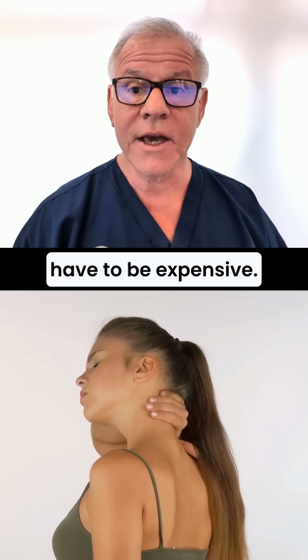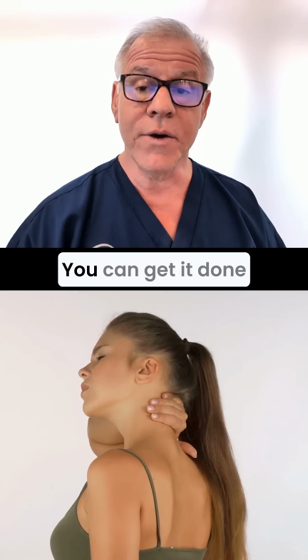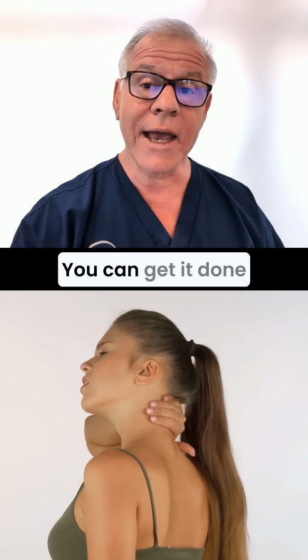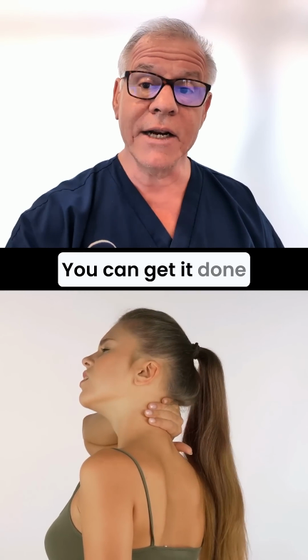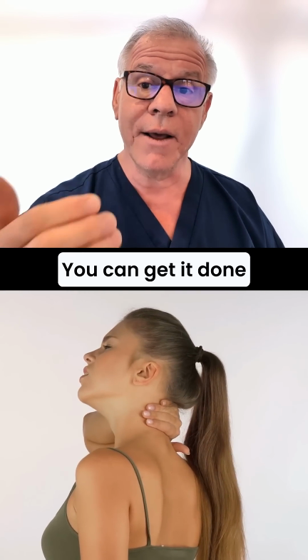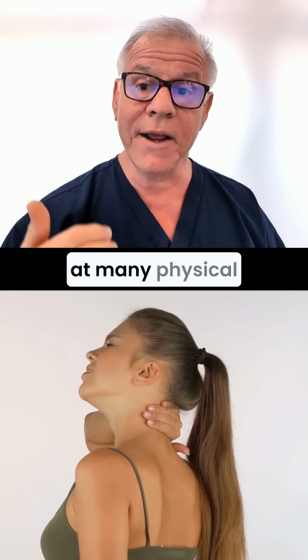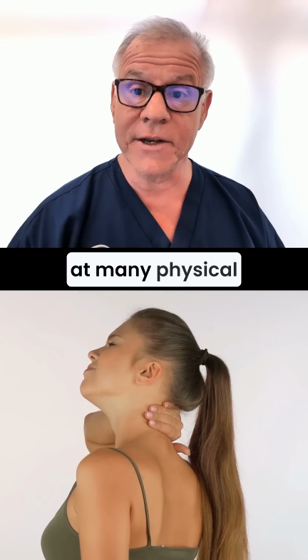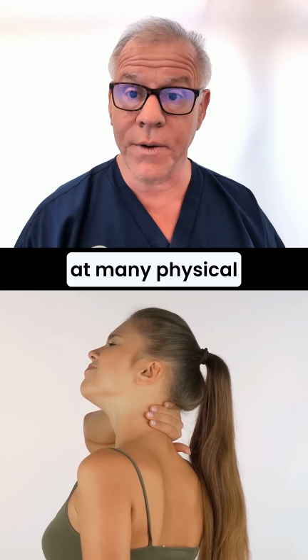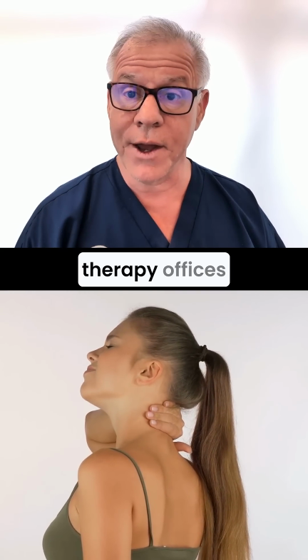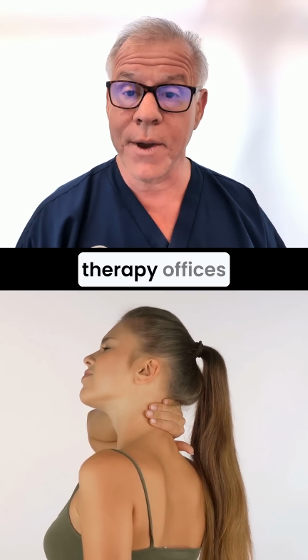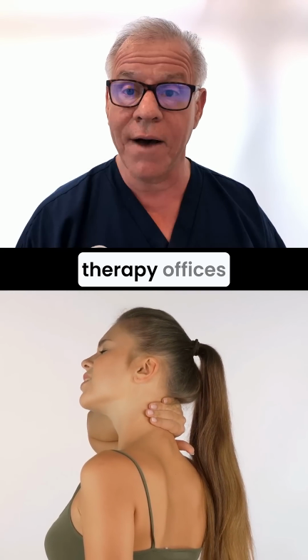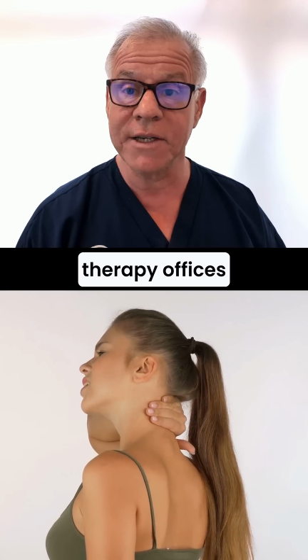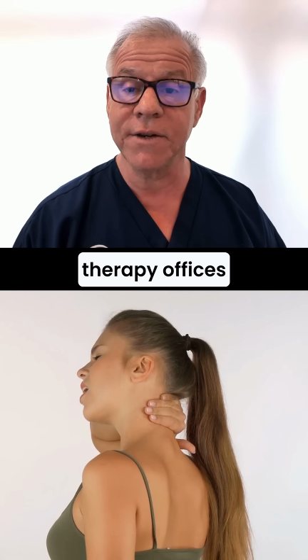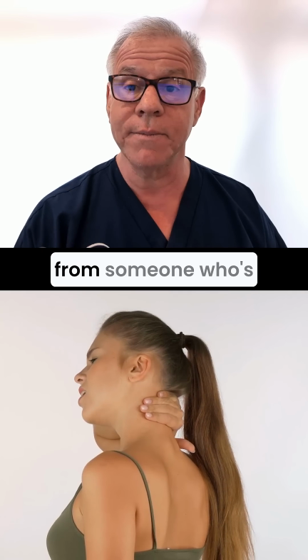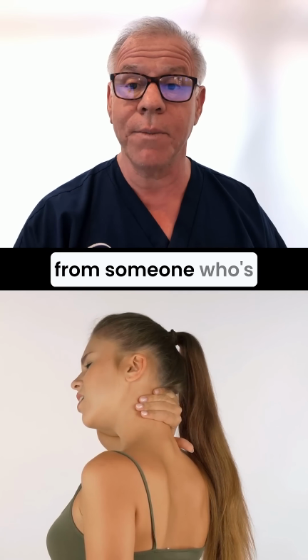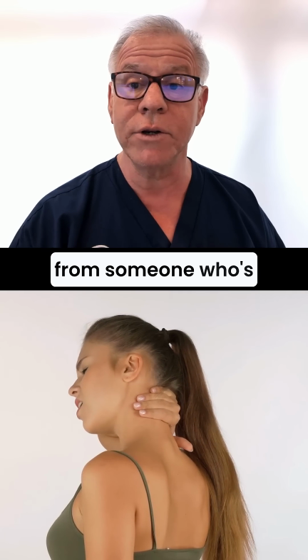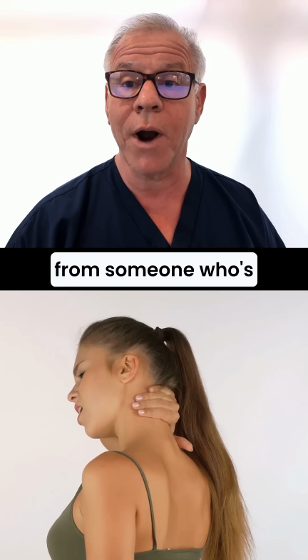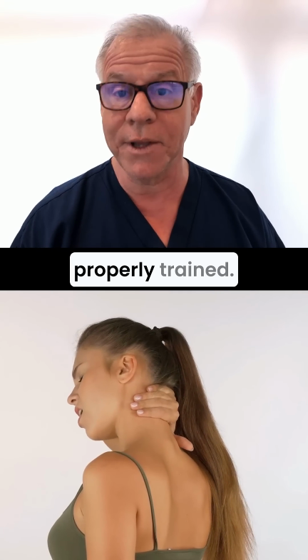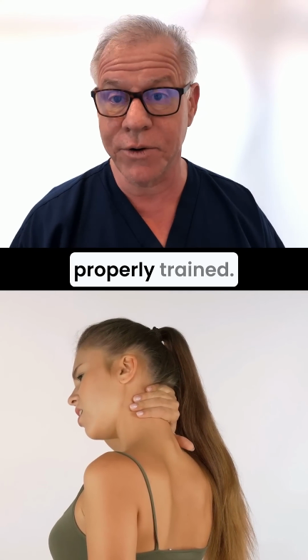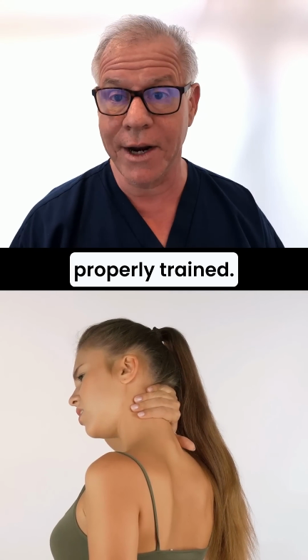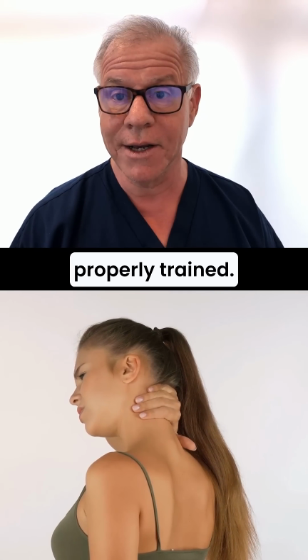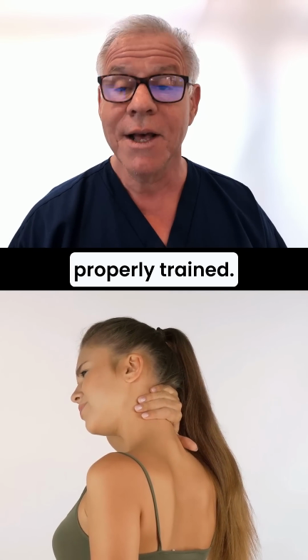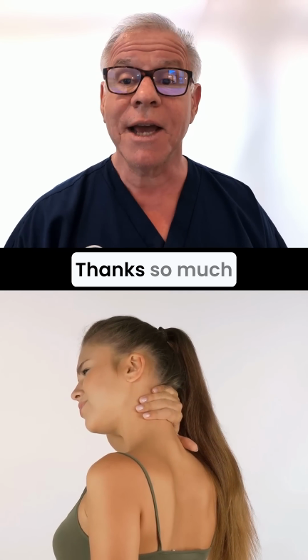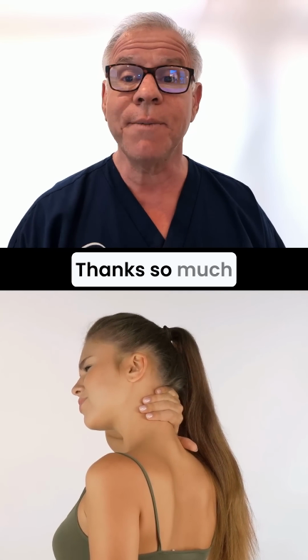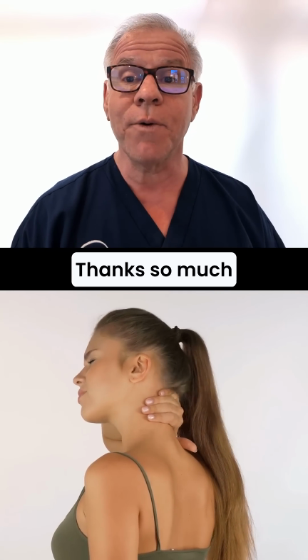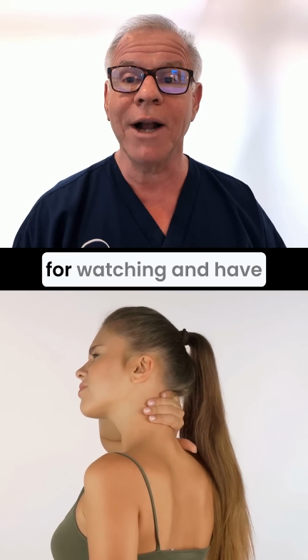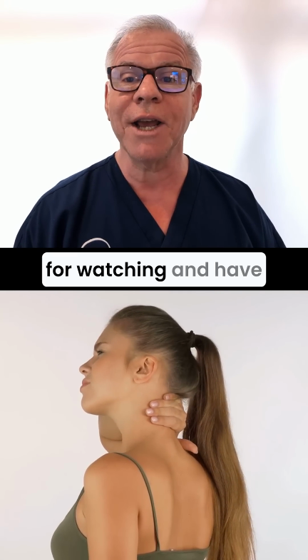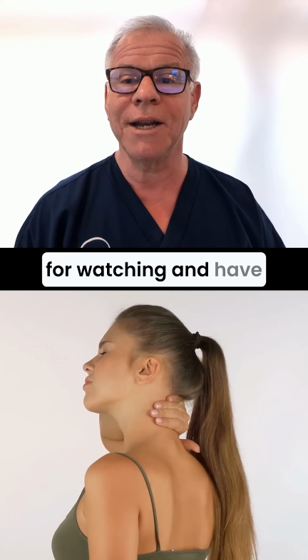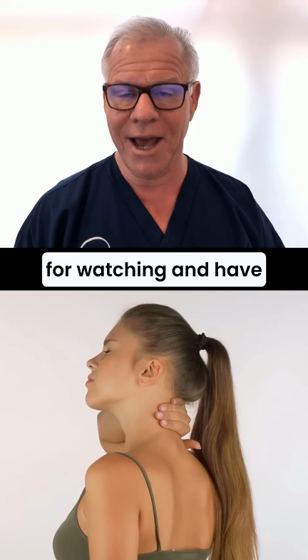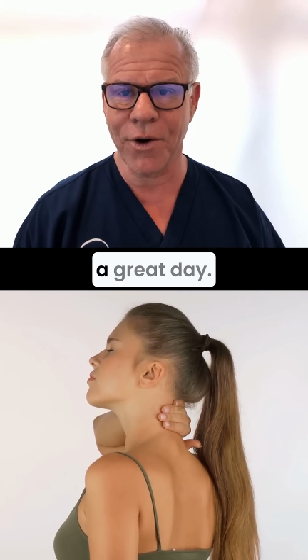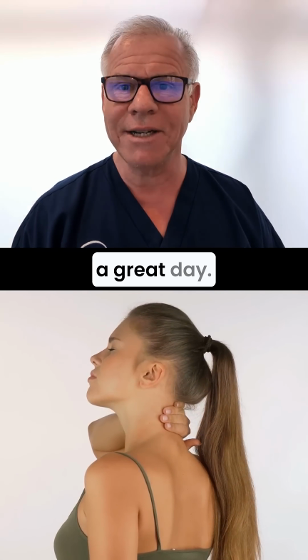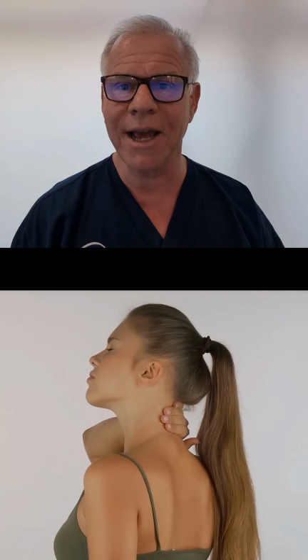You can get it done at many physical therapy offices from someone who's properly trained. Thanks so much for watching and have a great day.